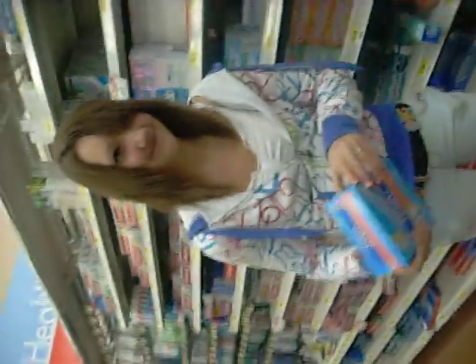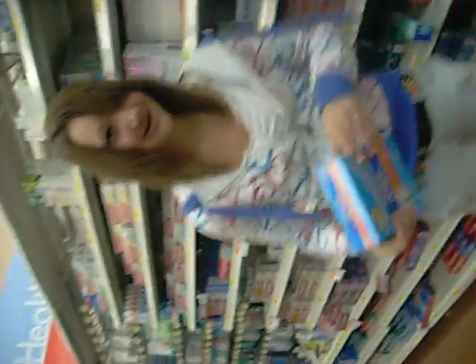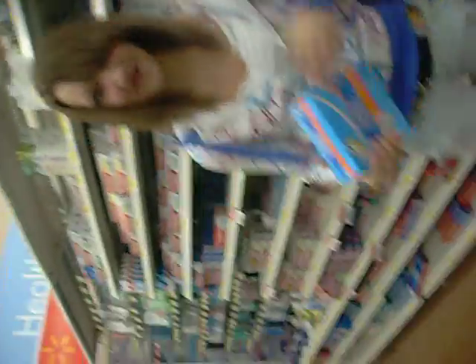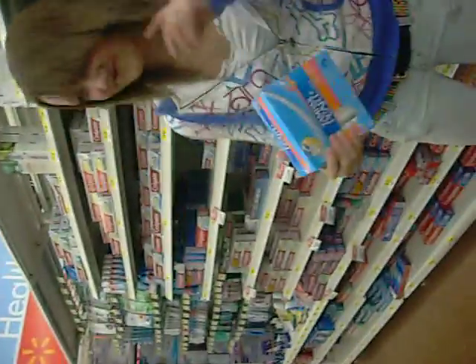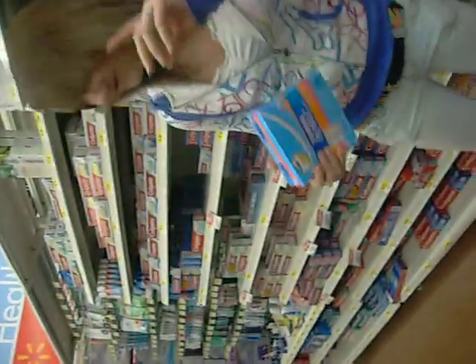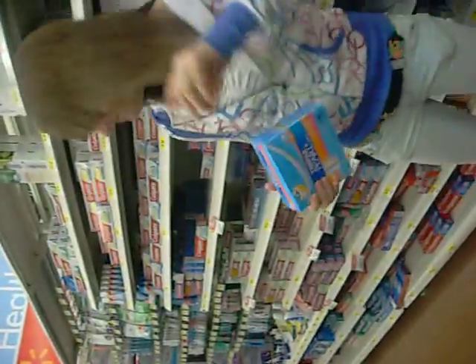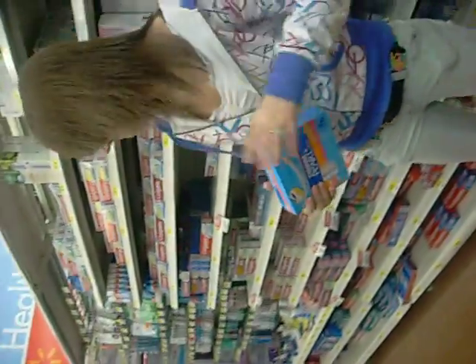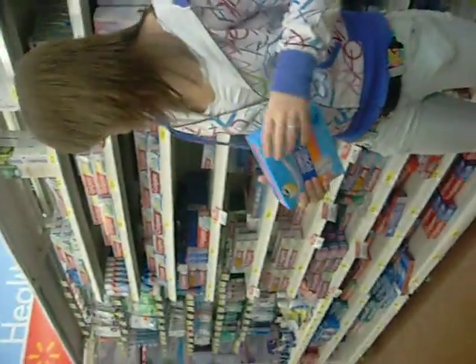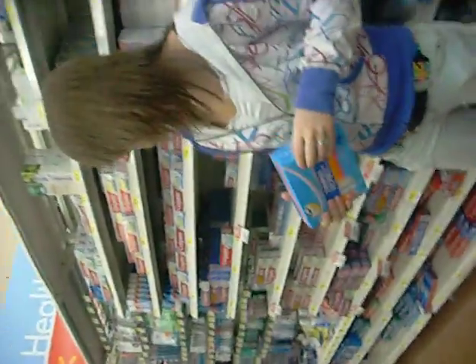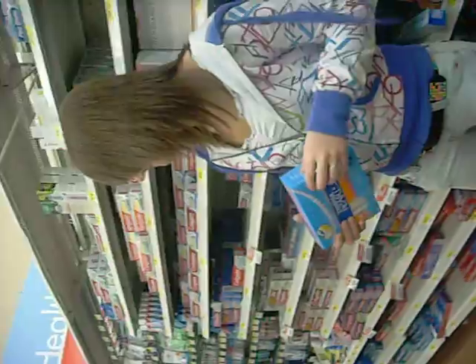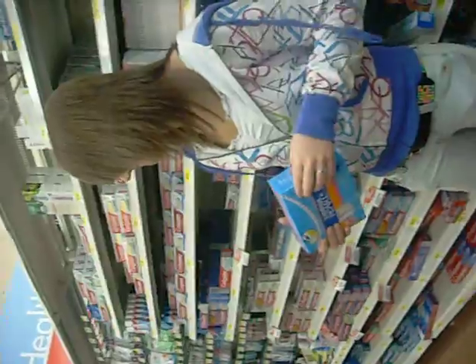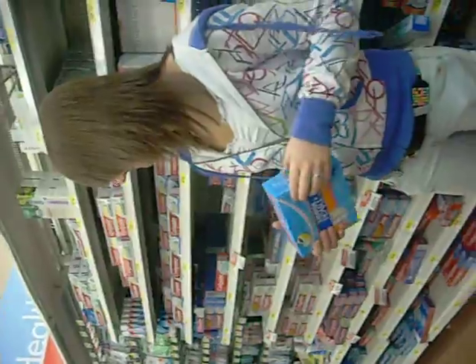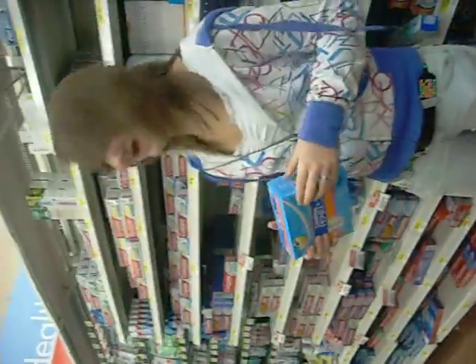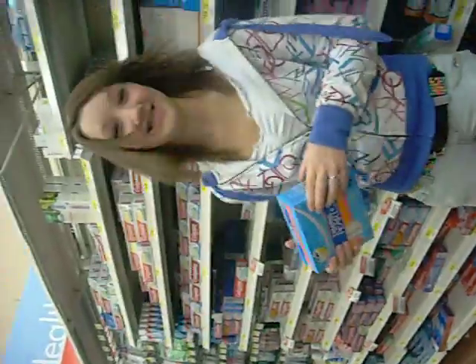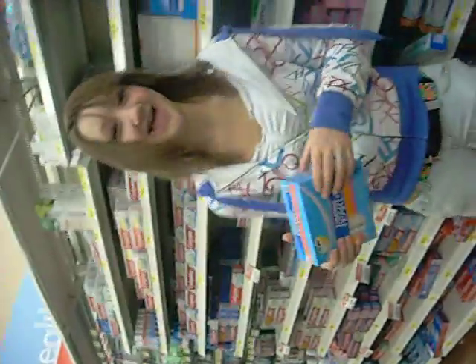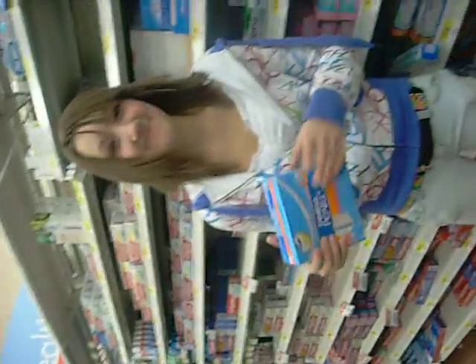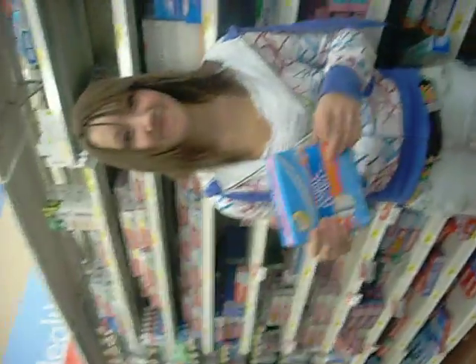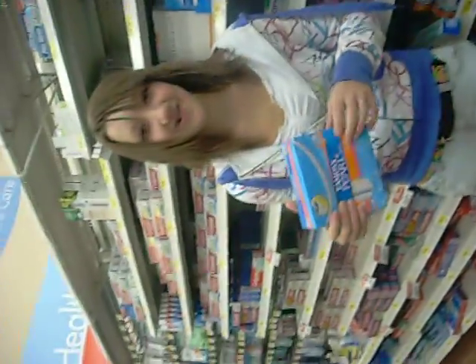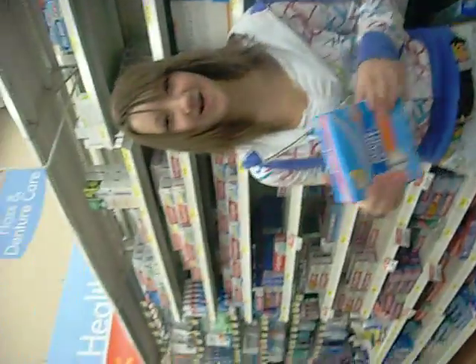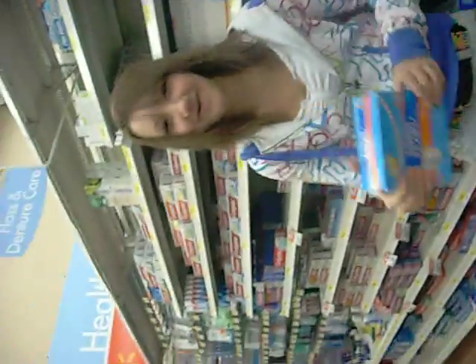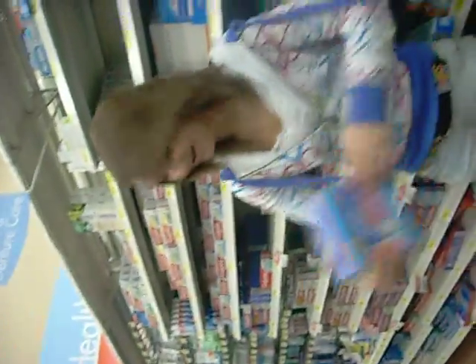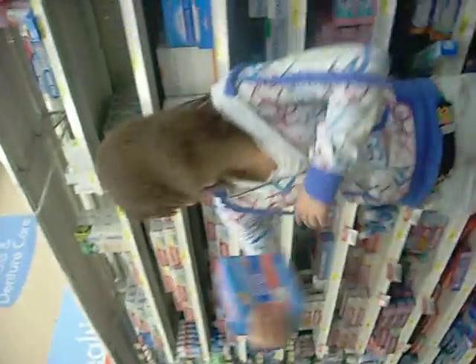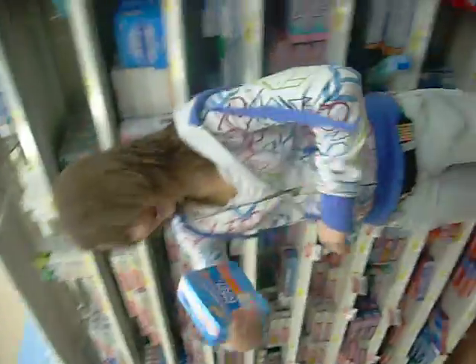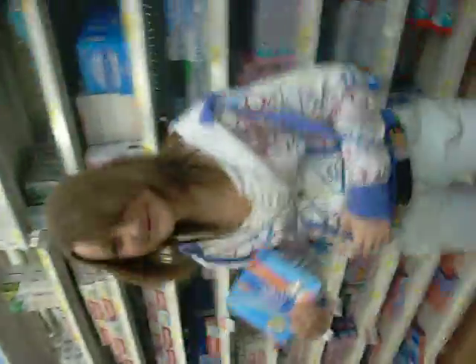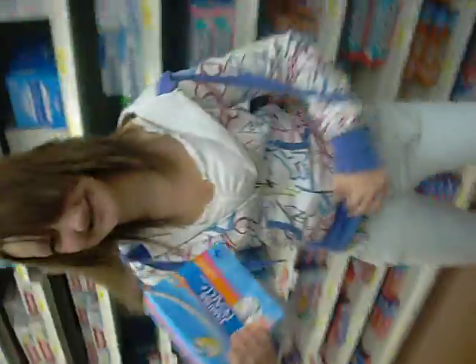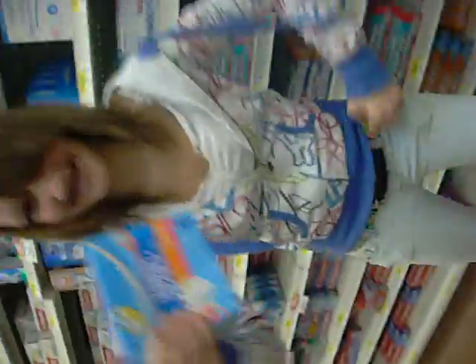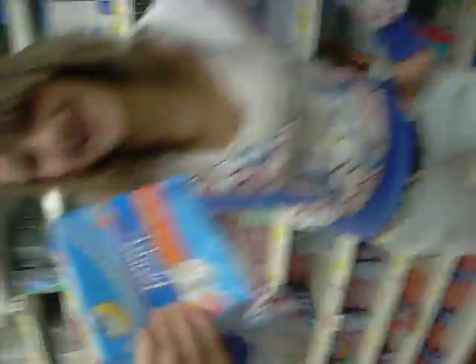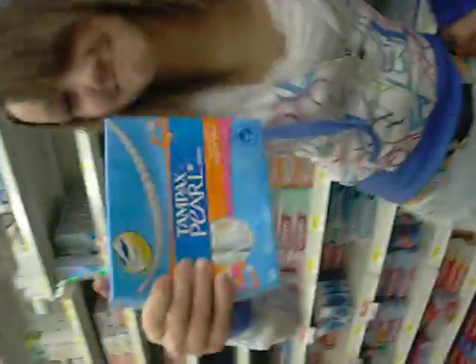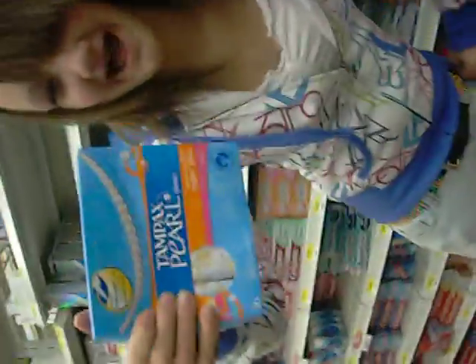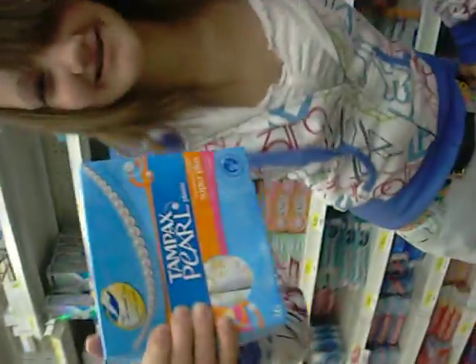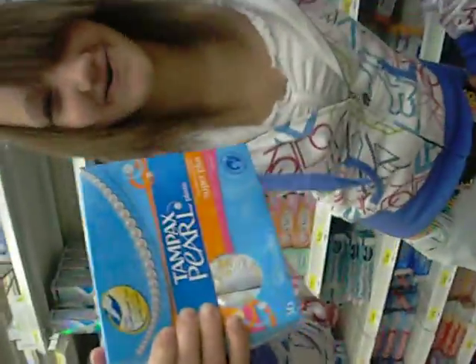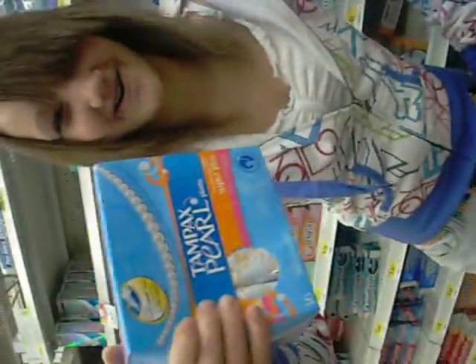So if you've got a heavy flow, use the Tampax Pearl.